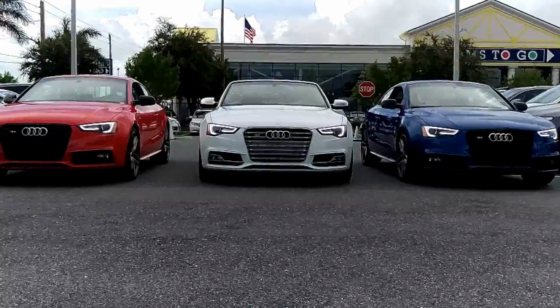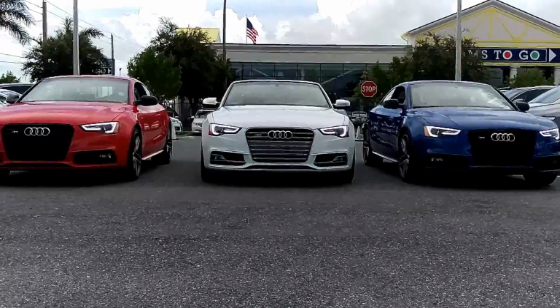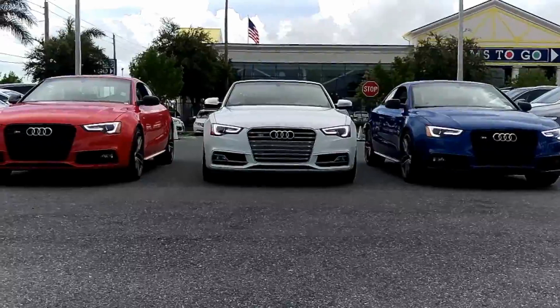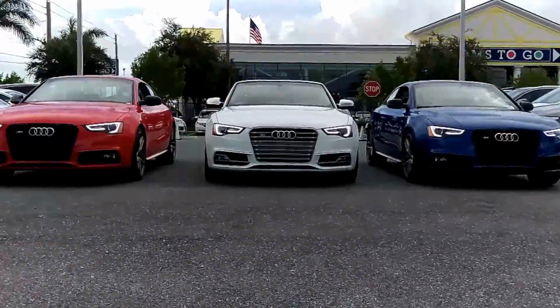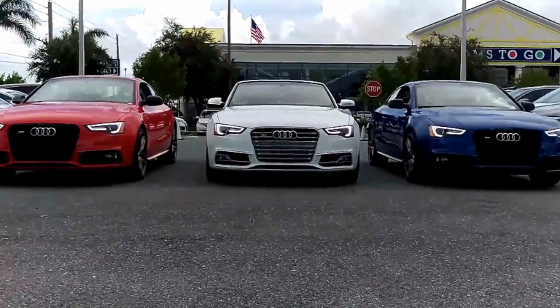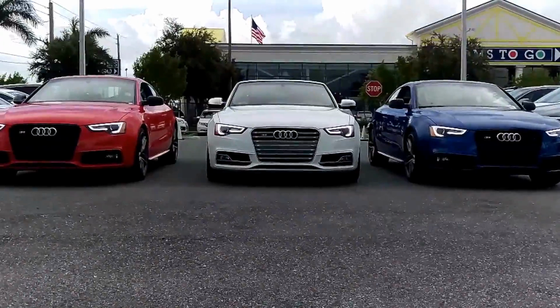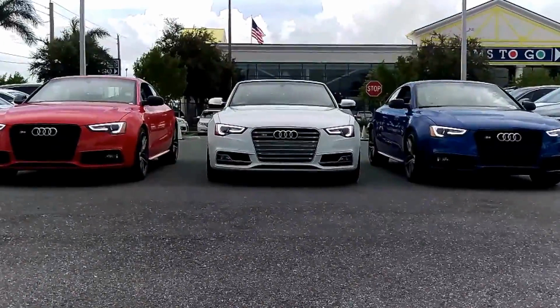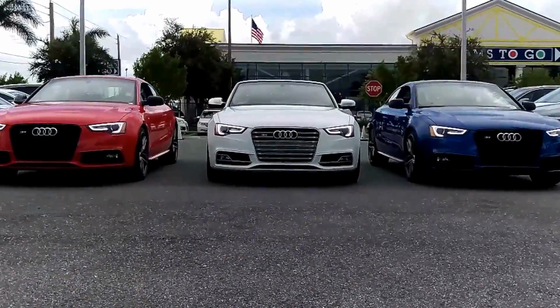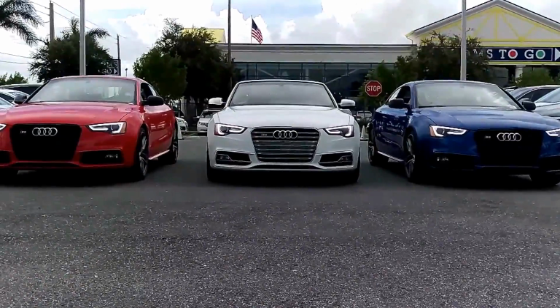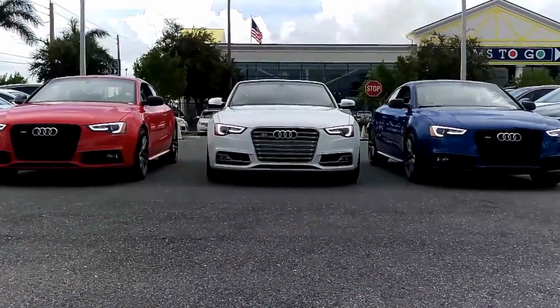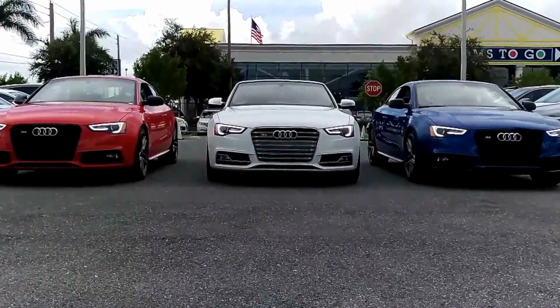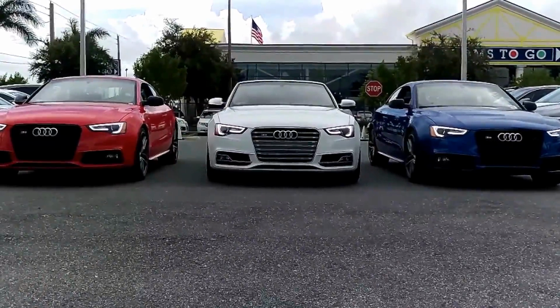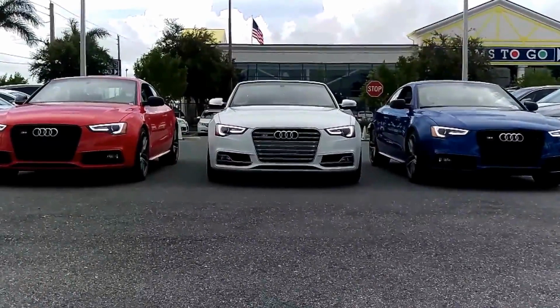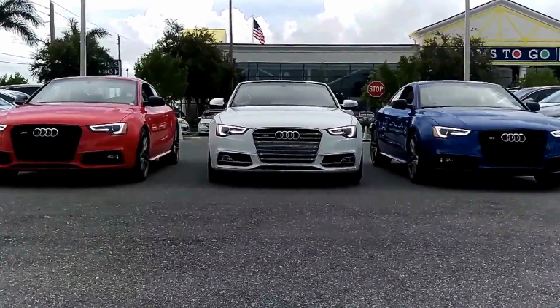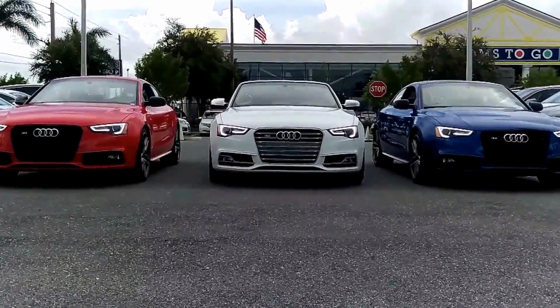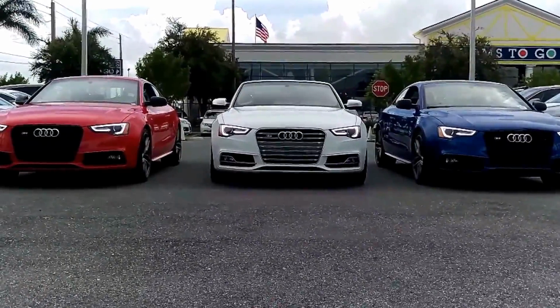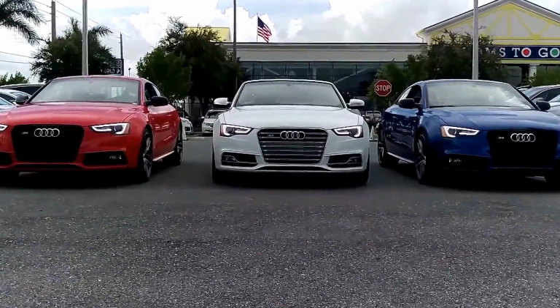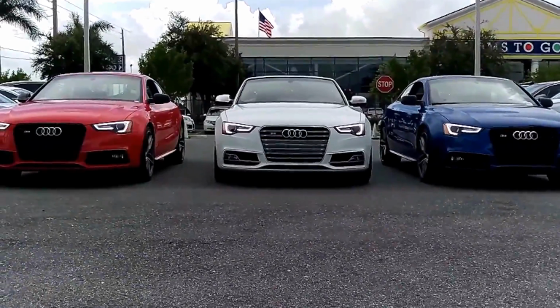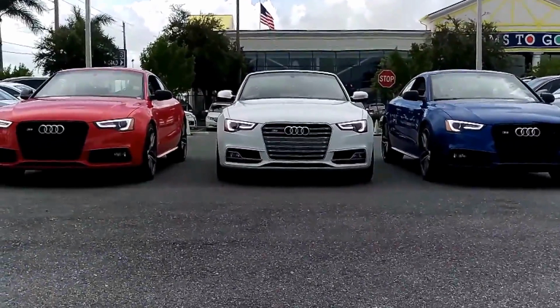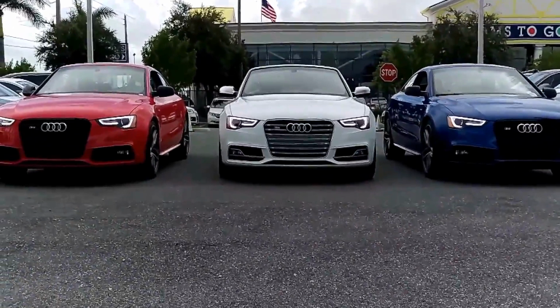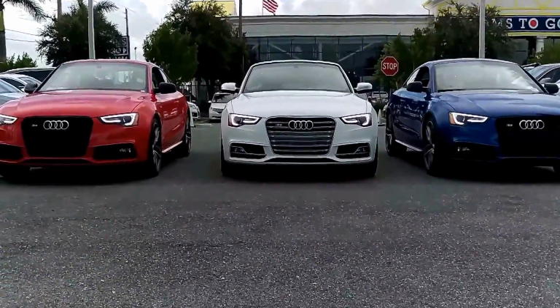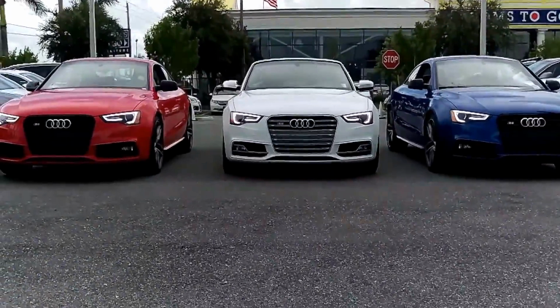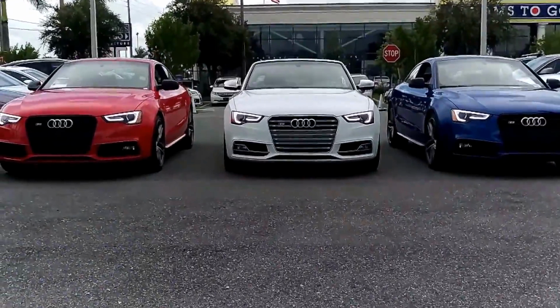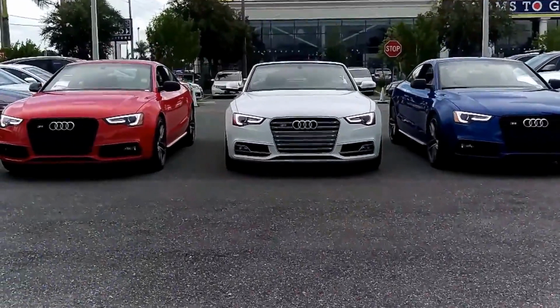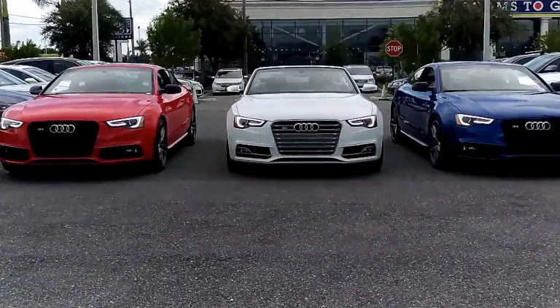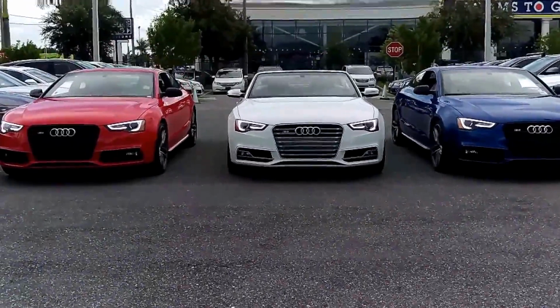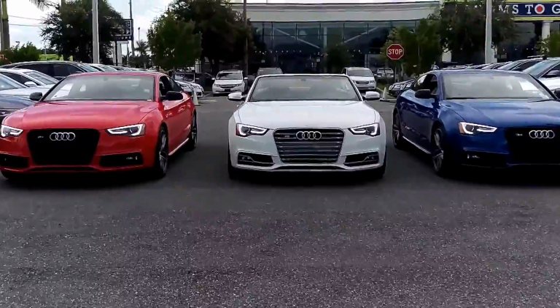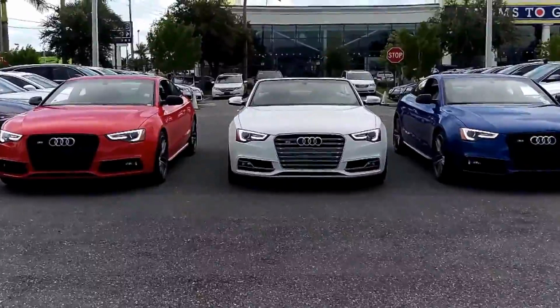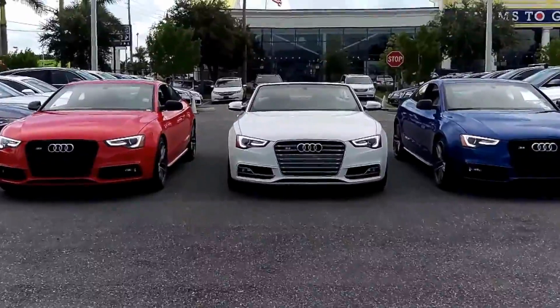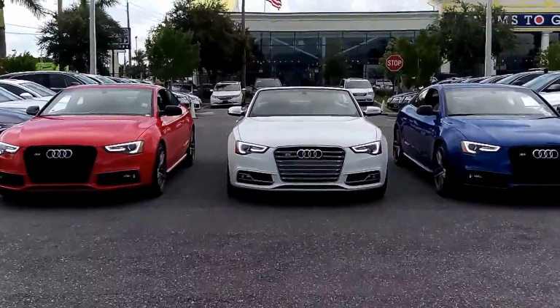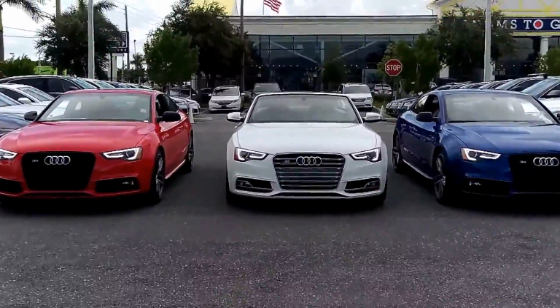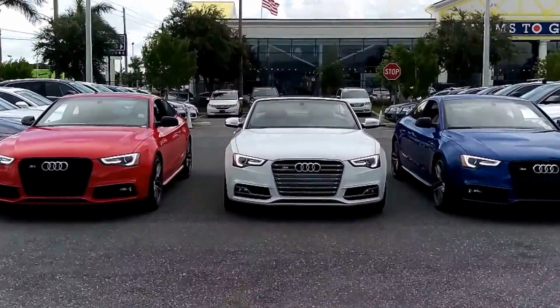Happy Independence Day from all of us here at Audi West Palm Beach. Here we've got a trio of S5s.